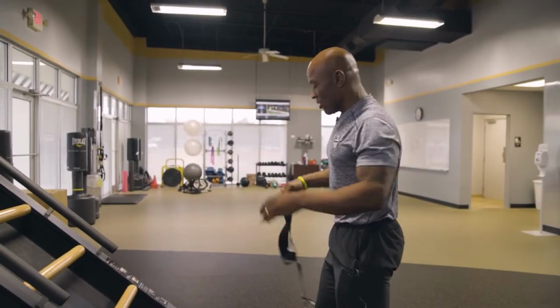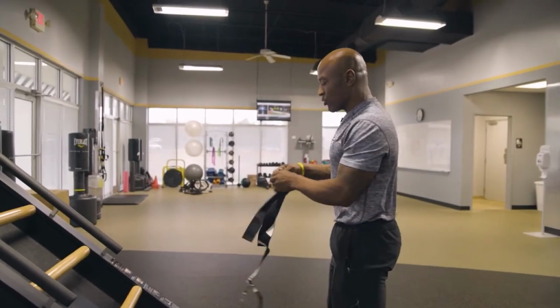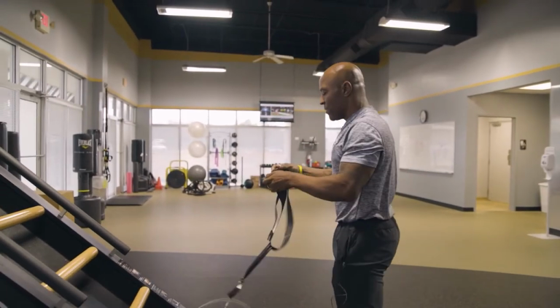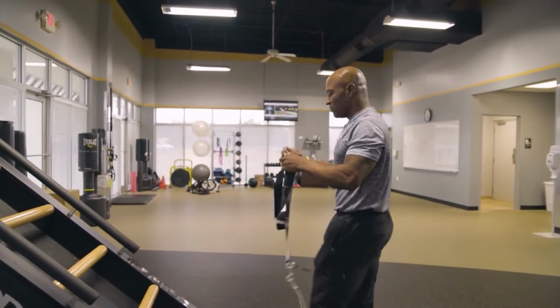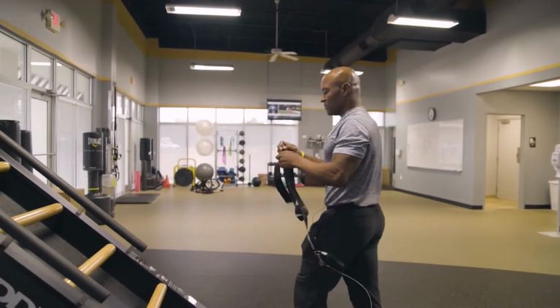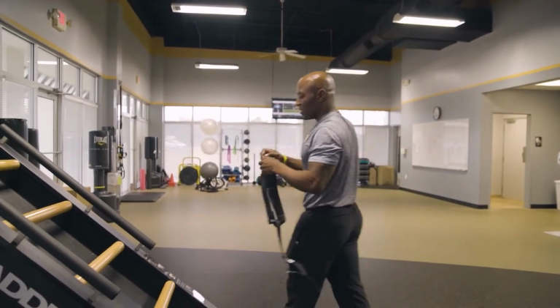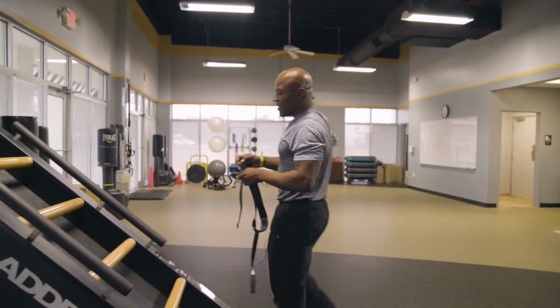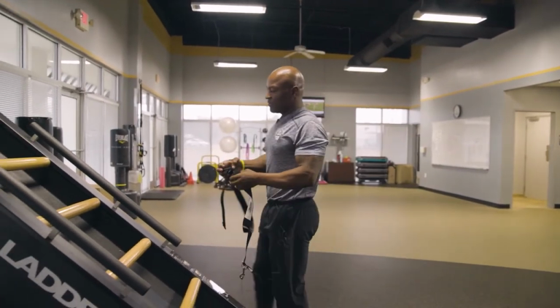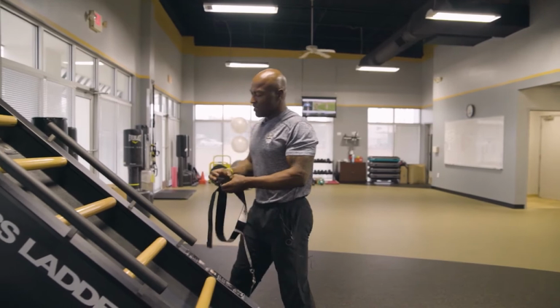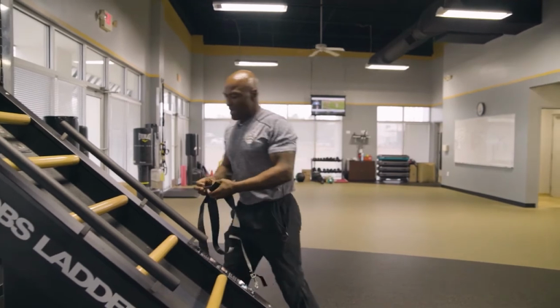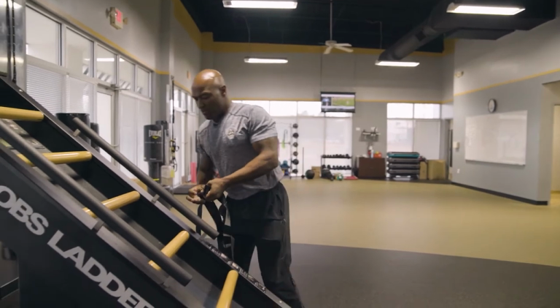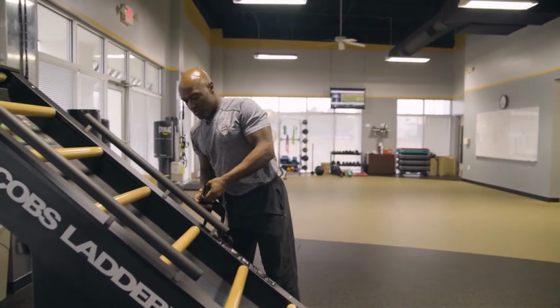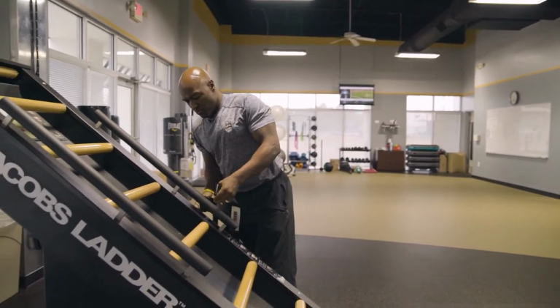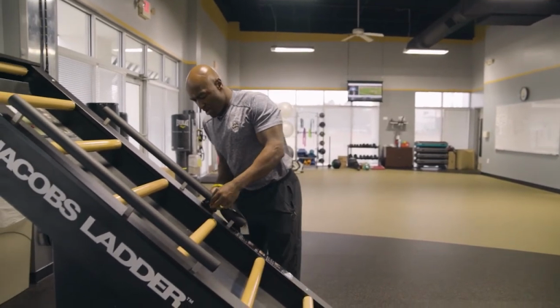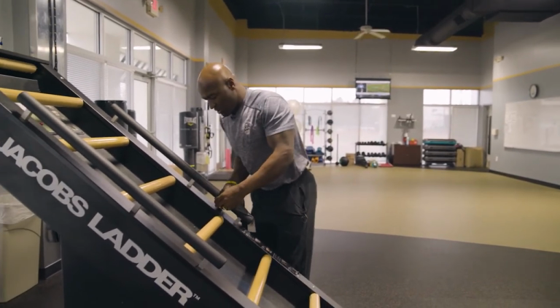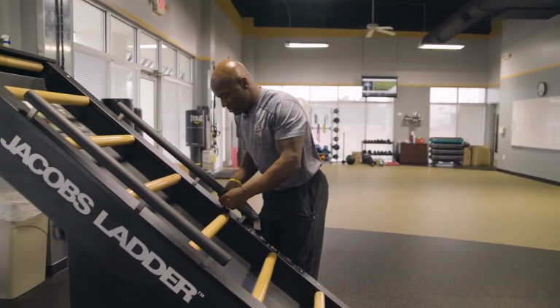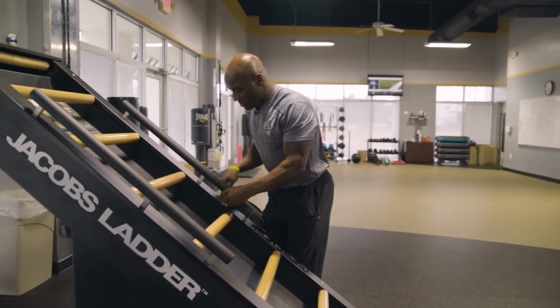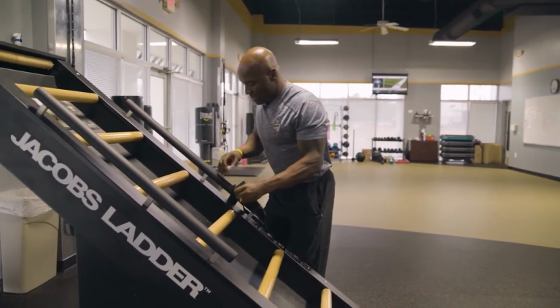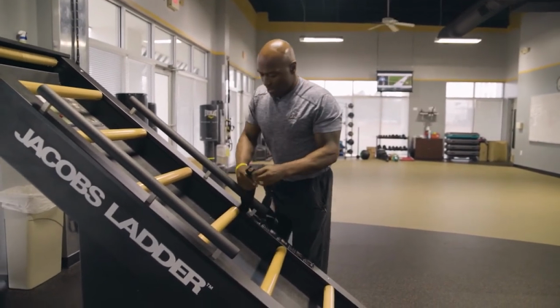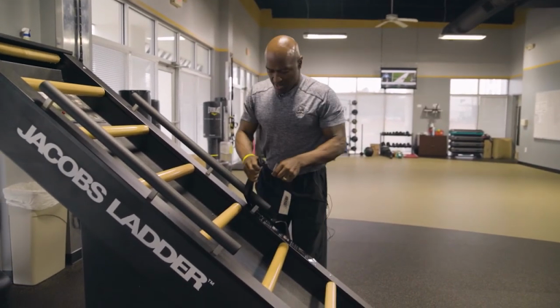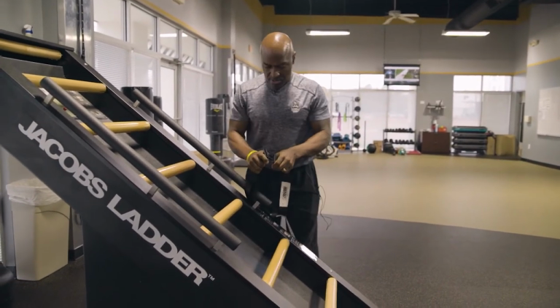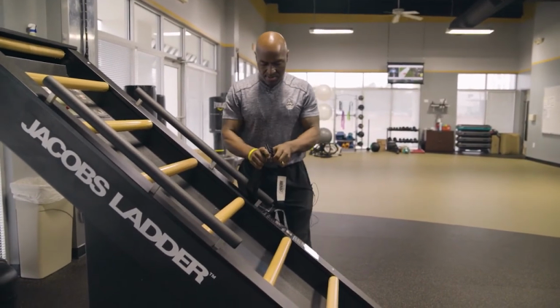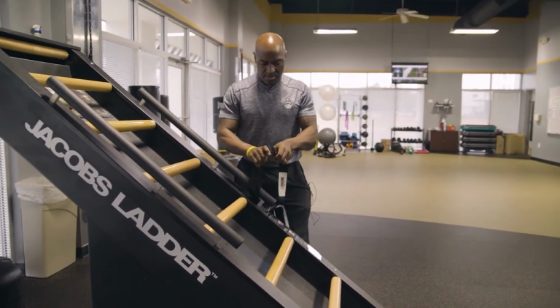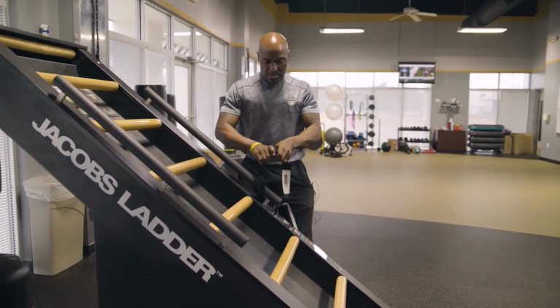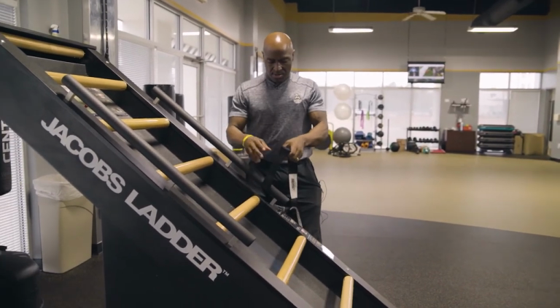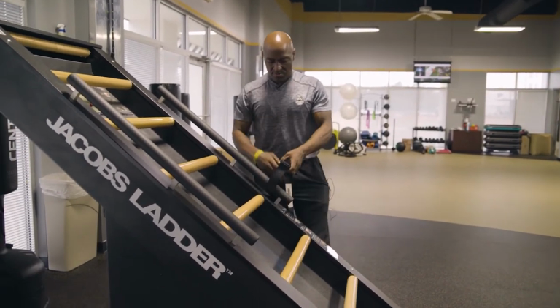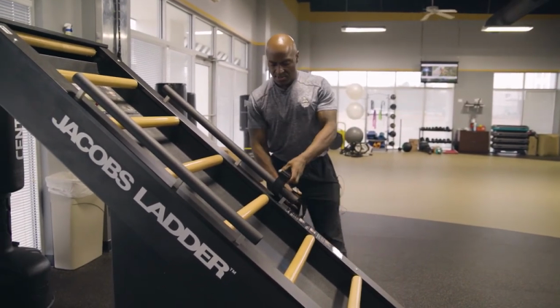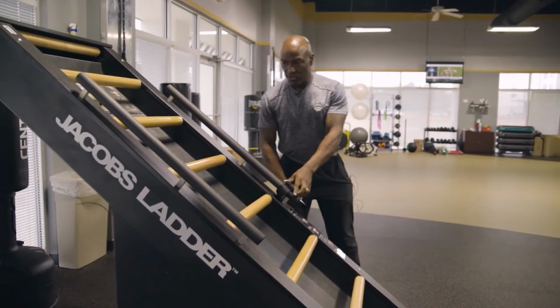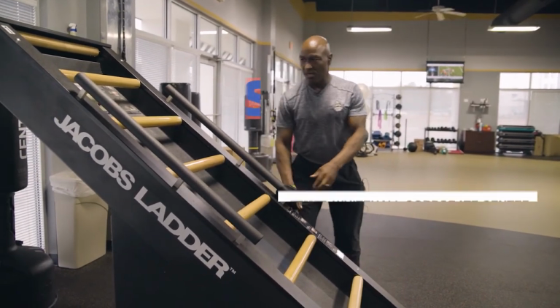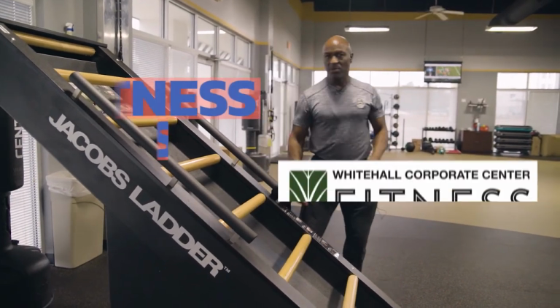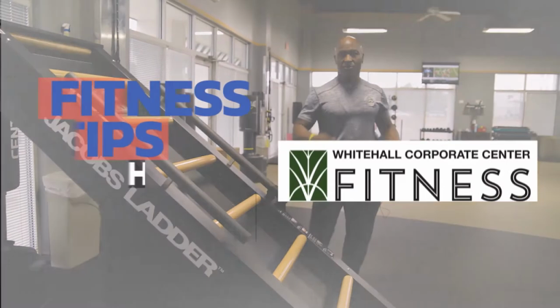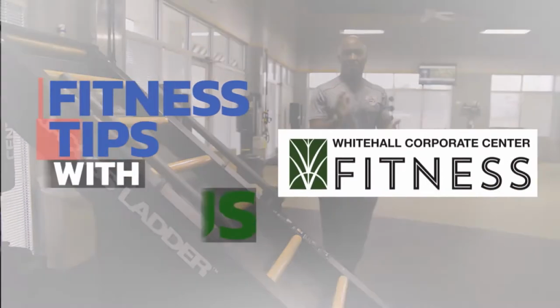Unhook your belt, take it back, put it on the rack, and hook it up and you're good.